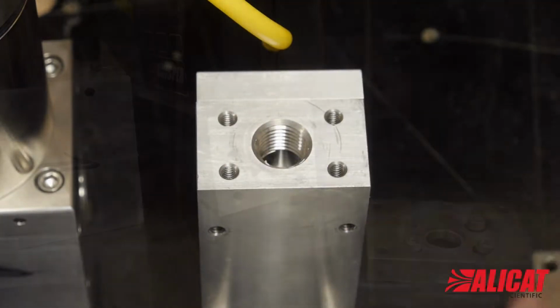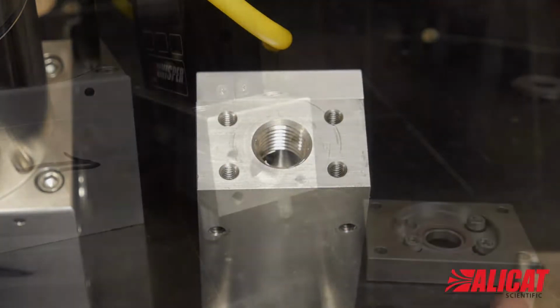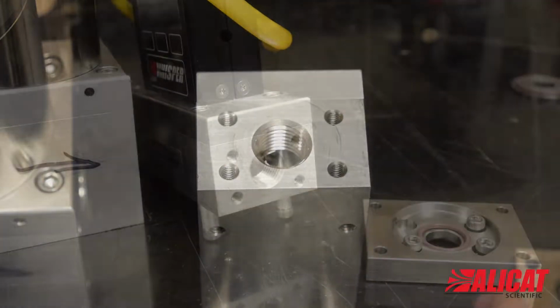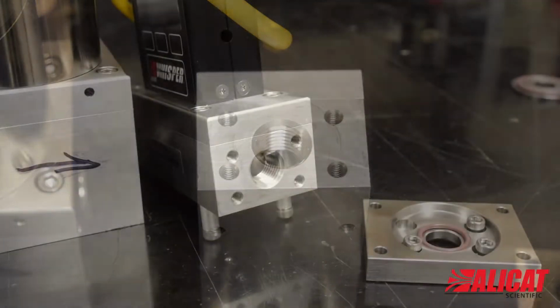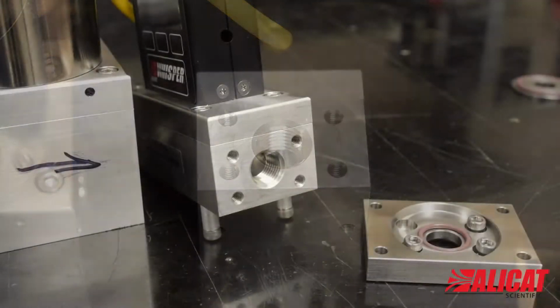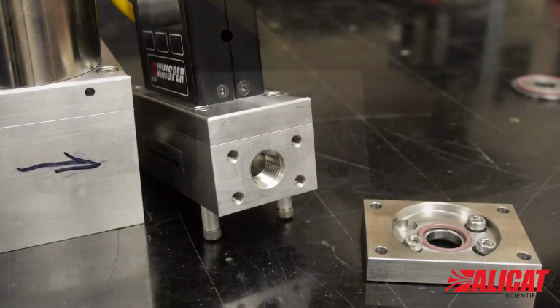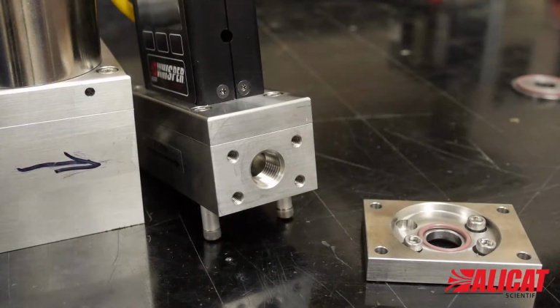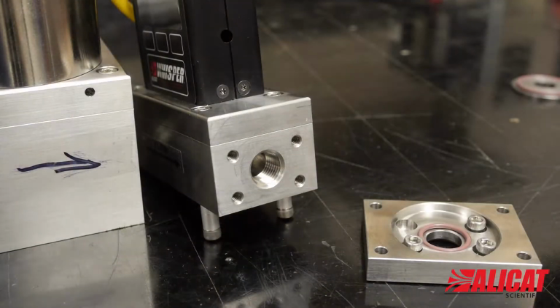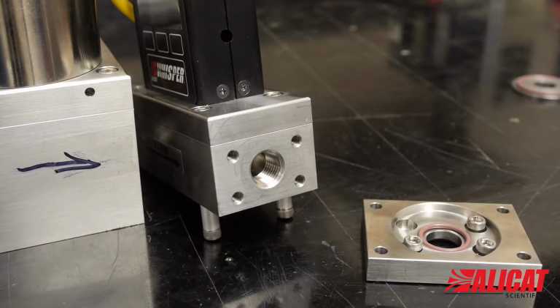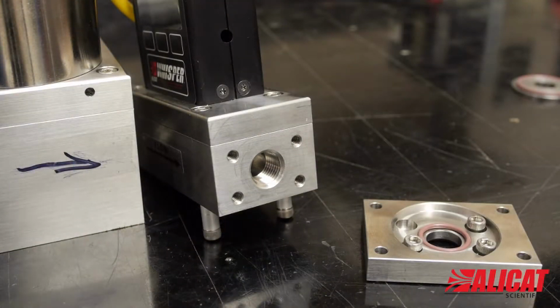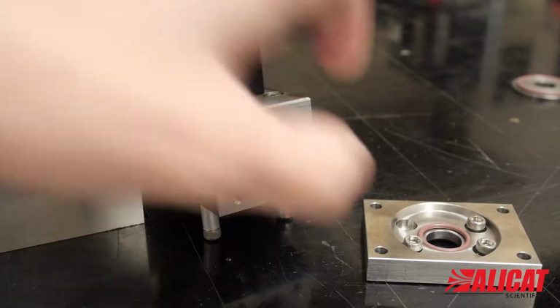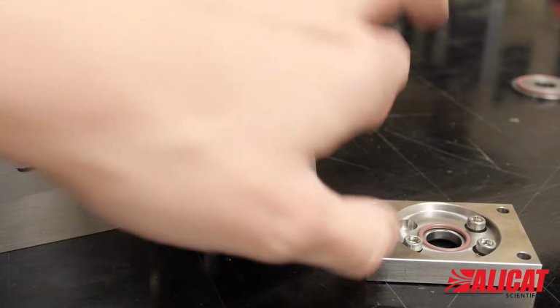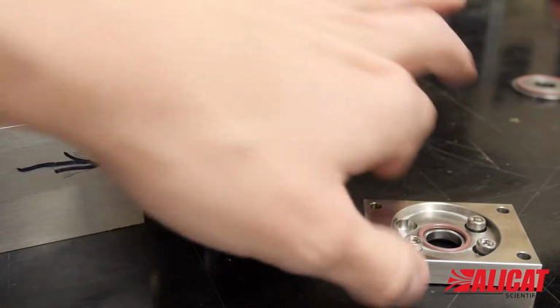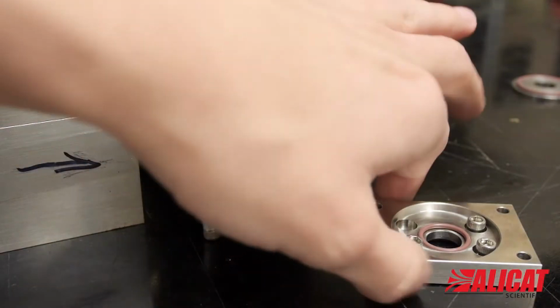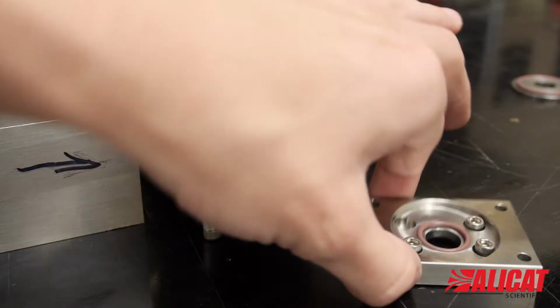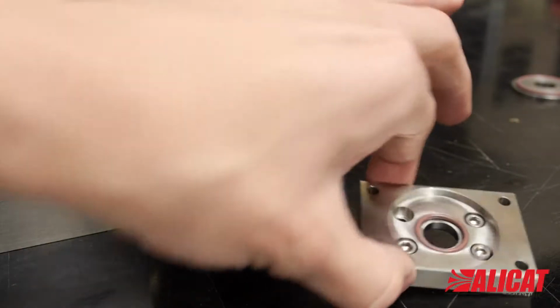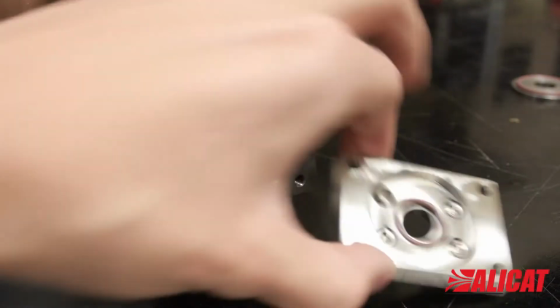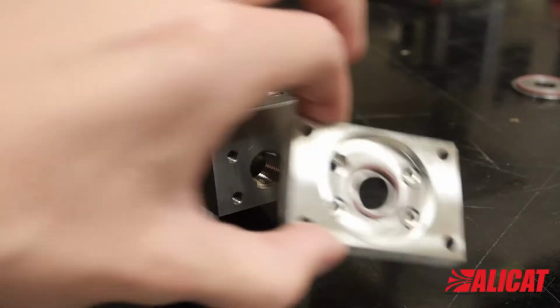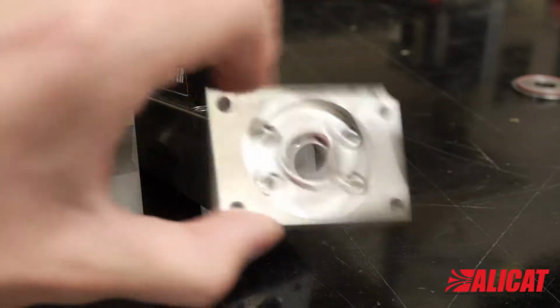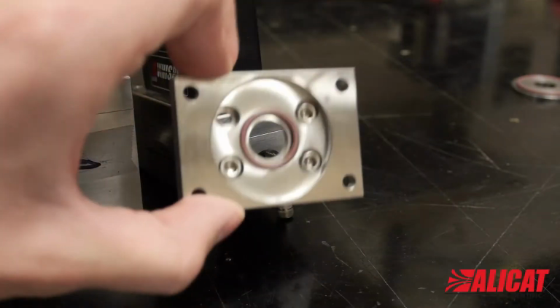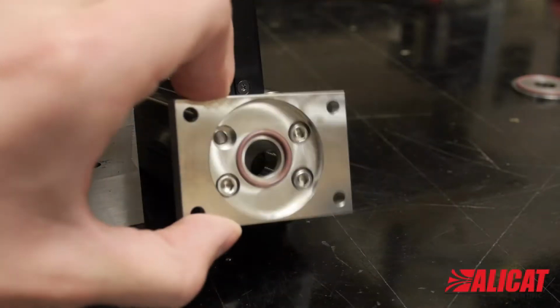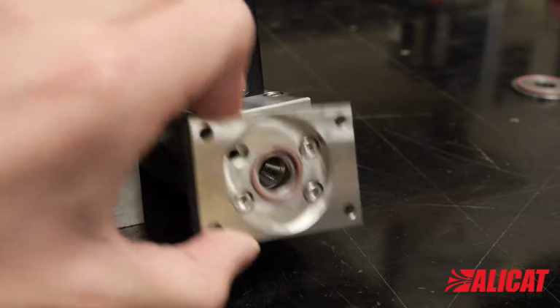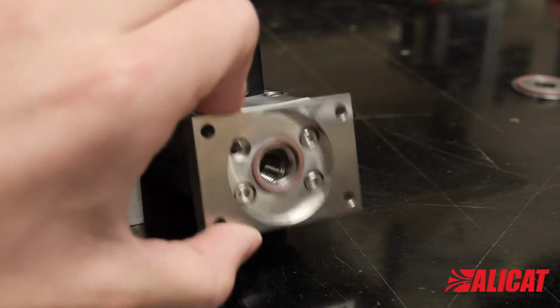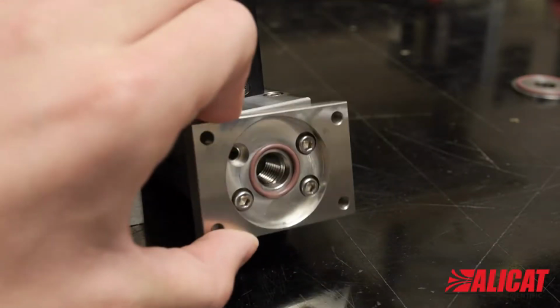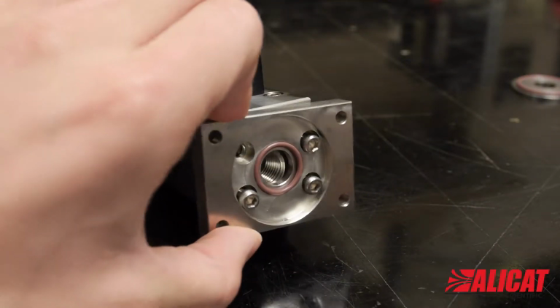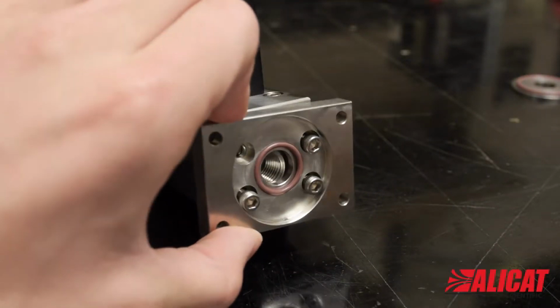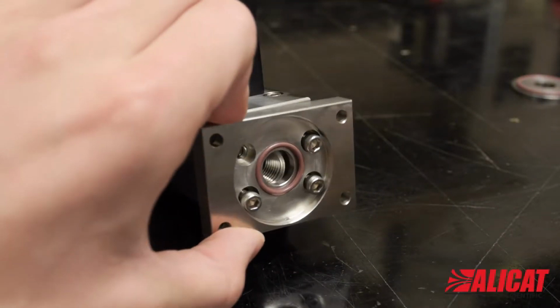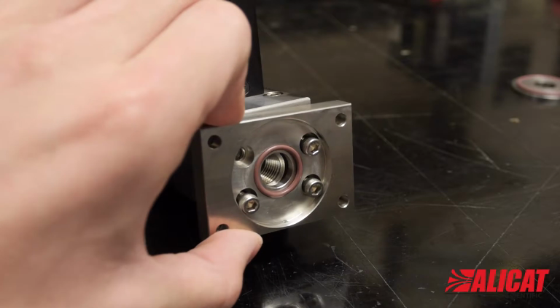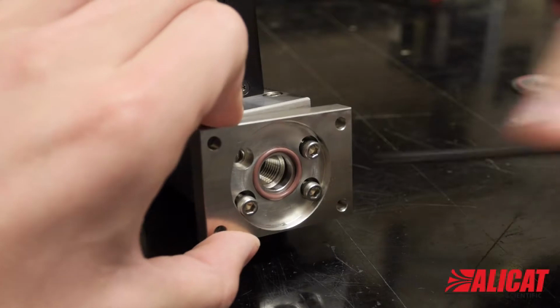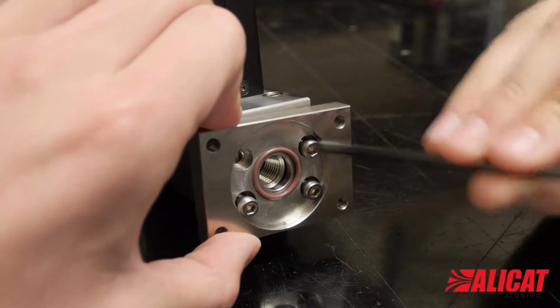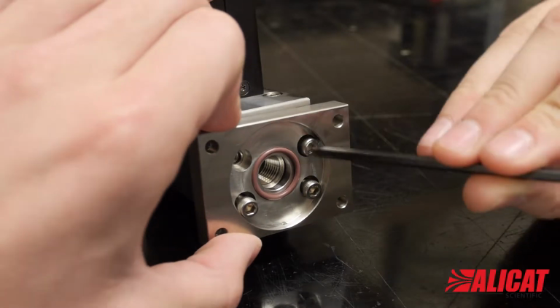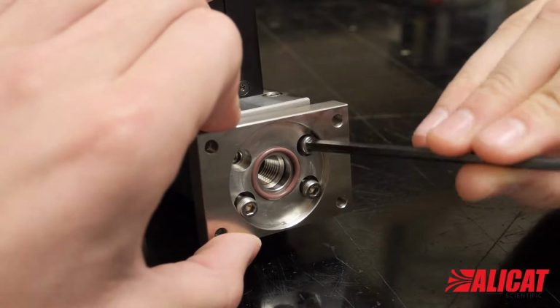Attach the adapter plate to the other side of the flow body, maintaining the same outward facing orientation.